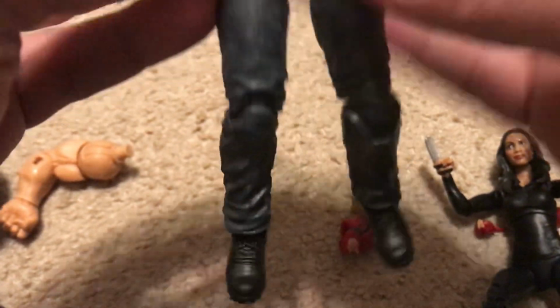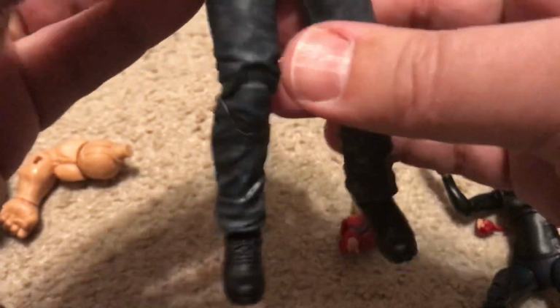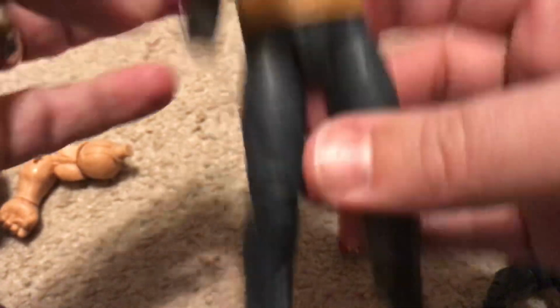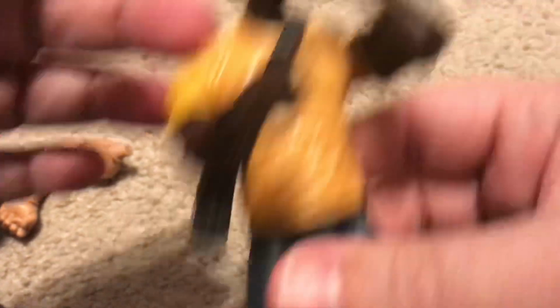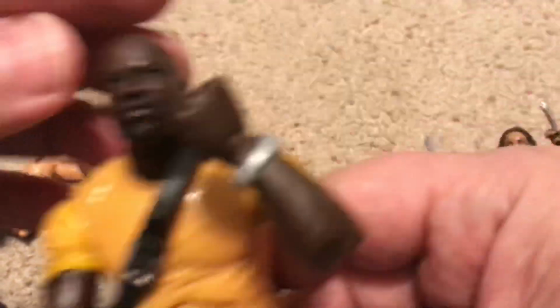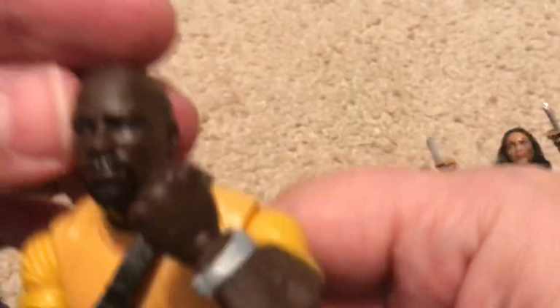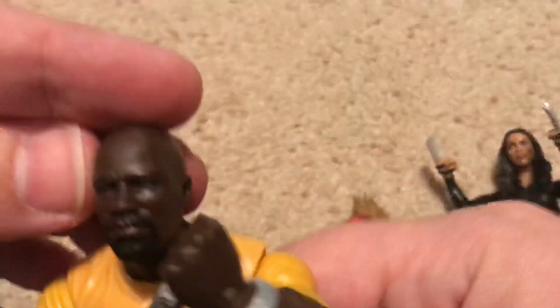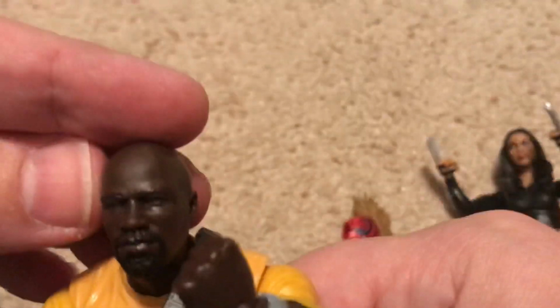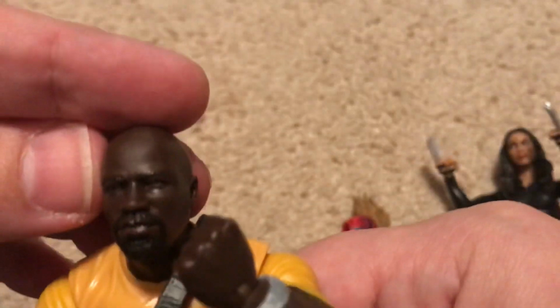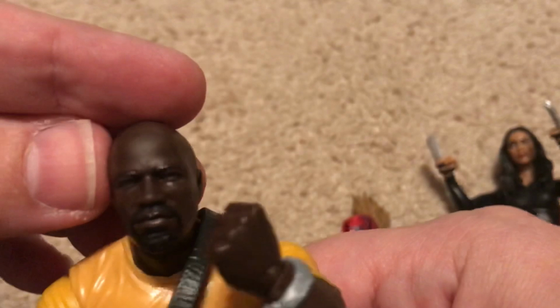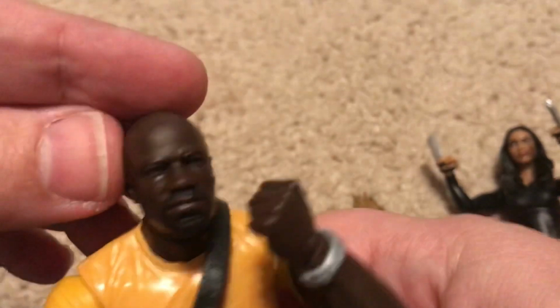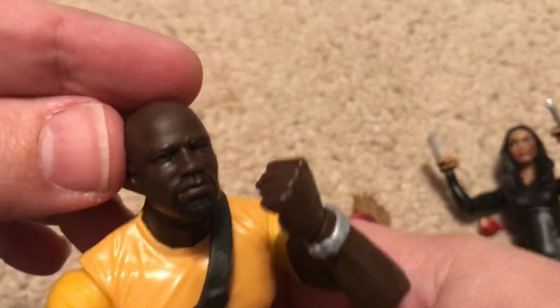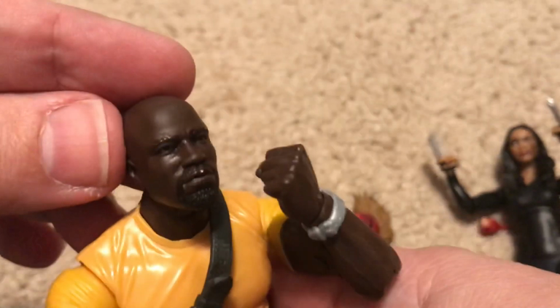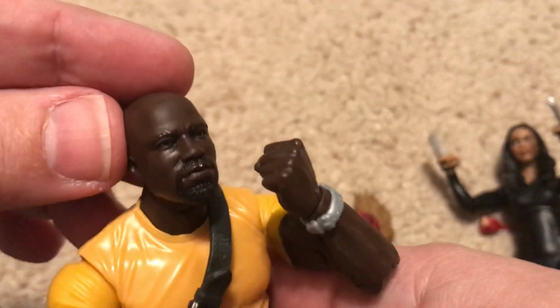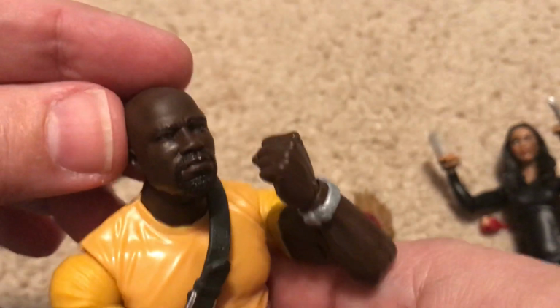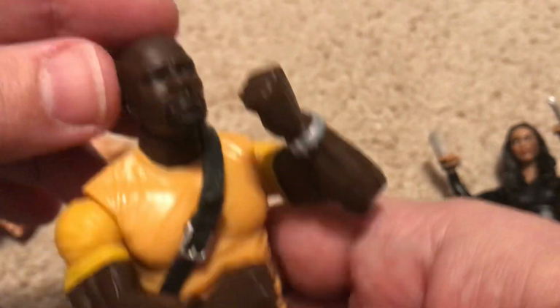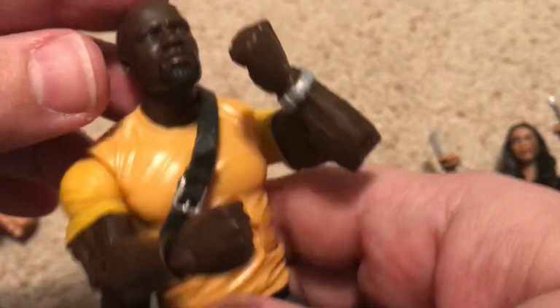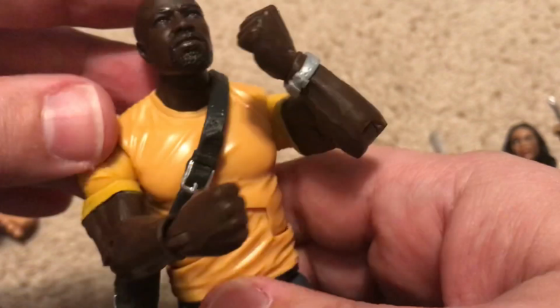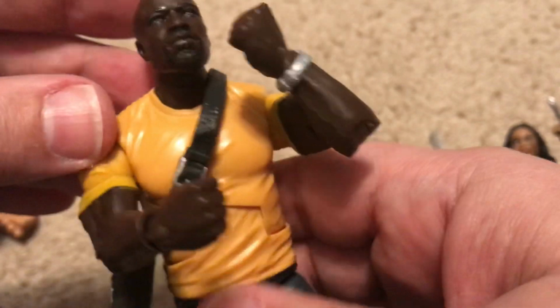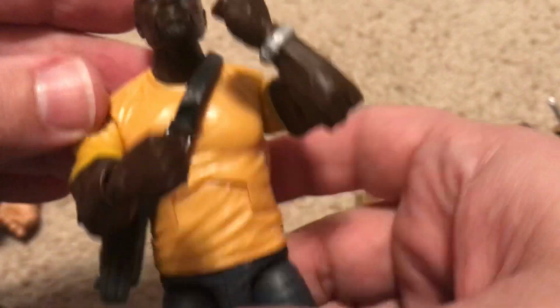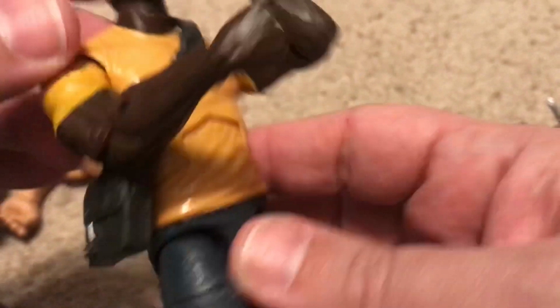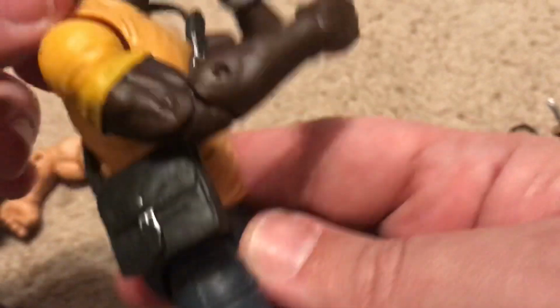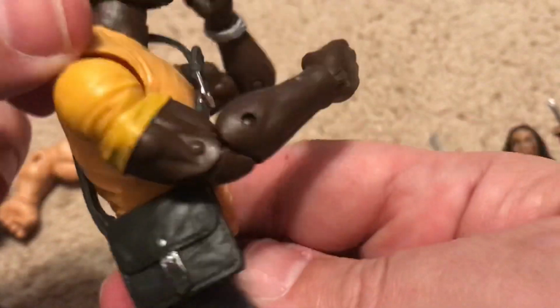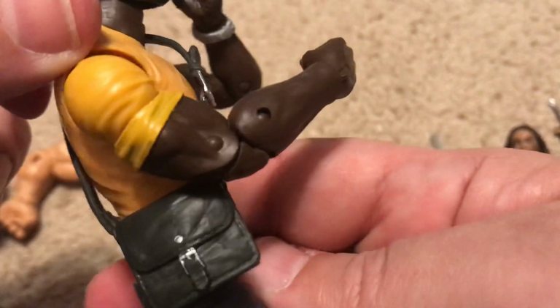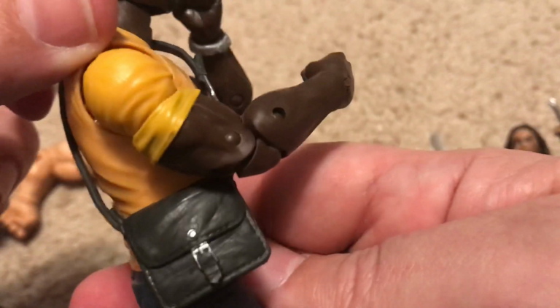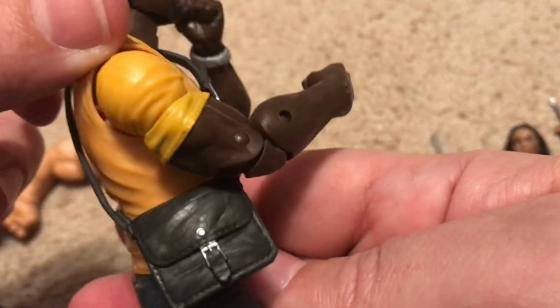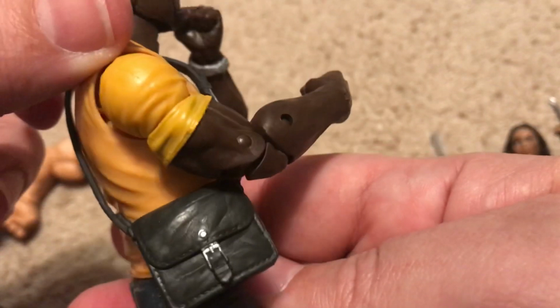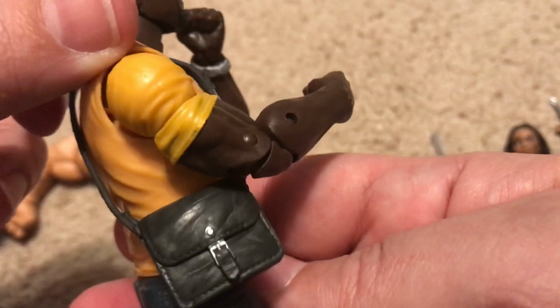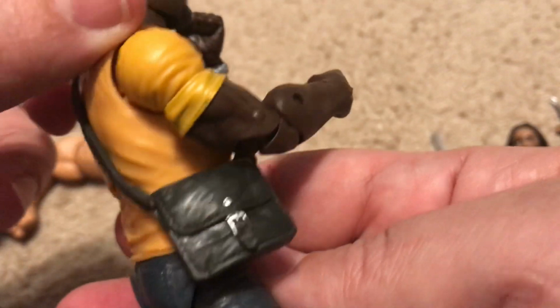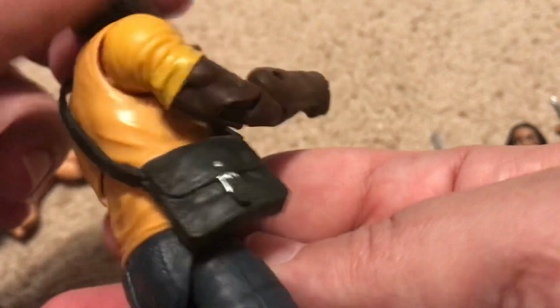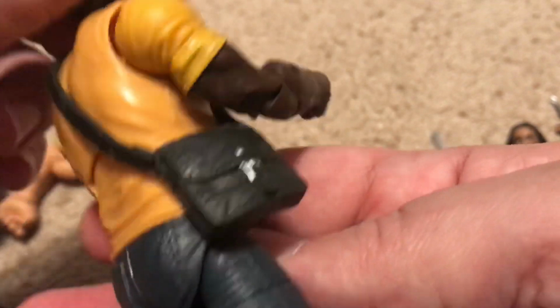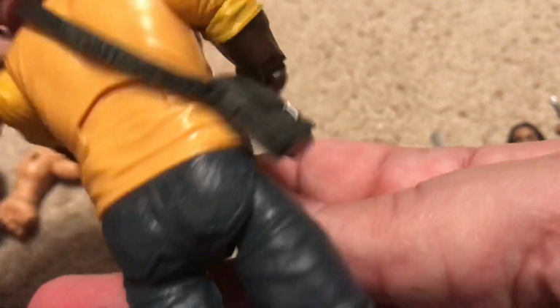The face sculpt: great. The accessories: whatever.